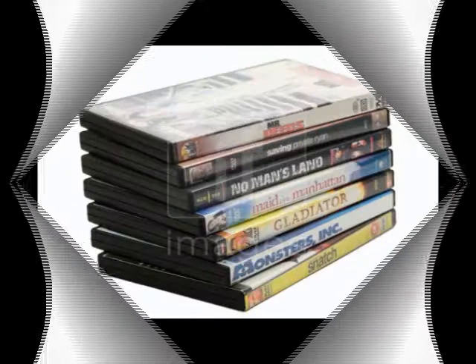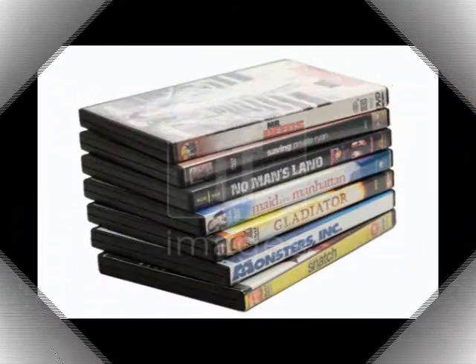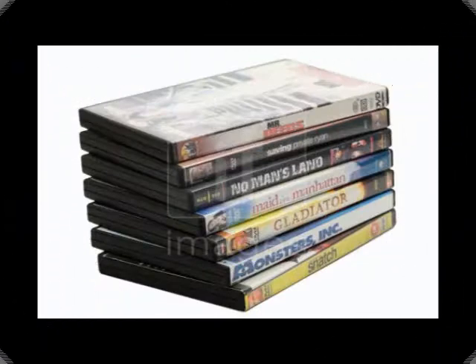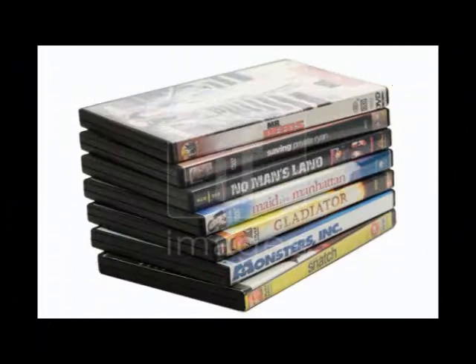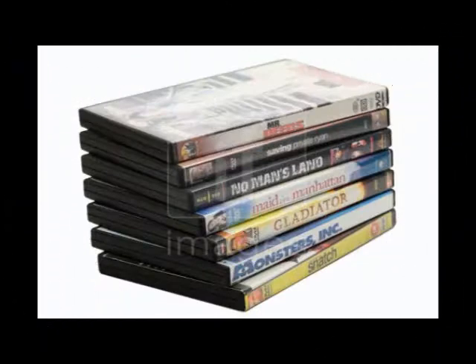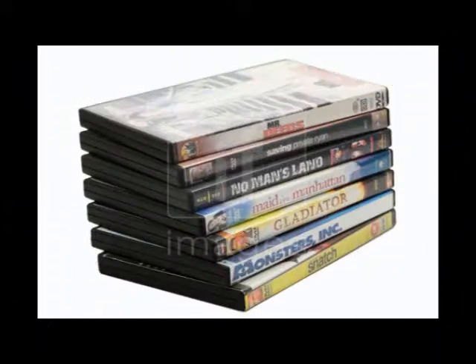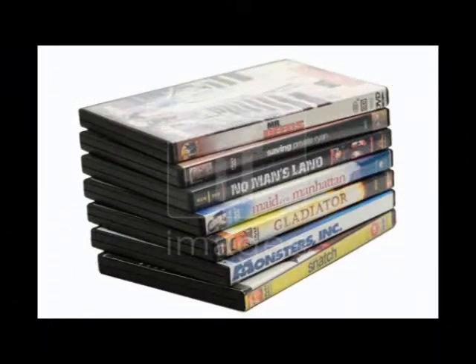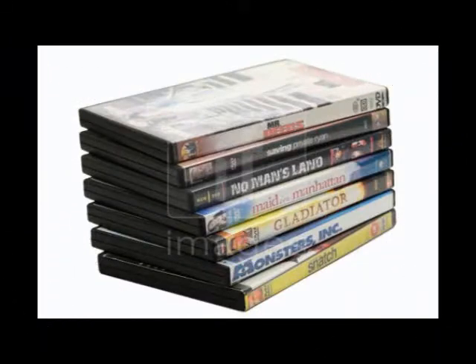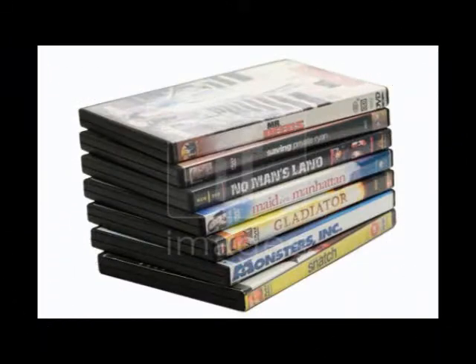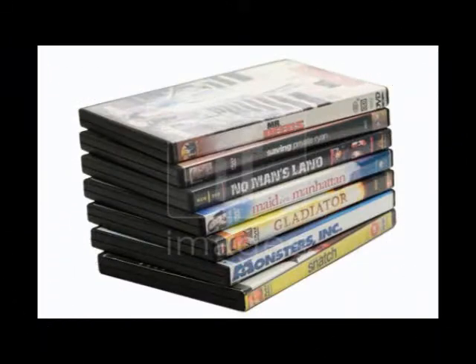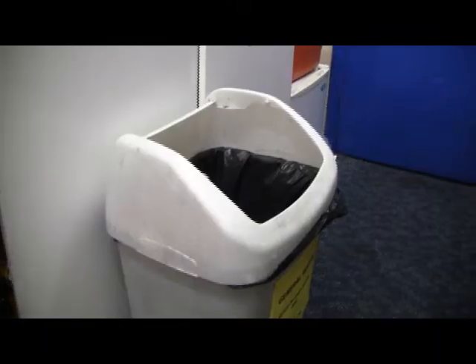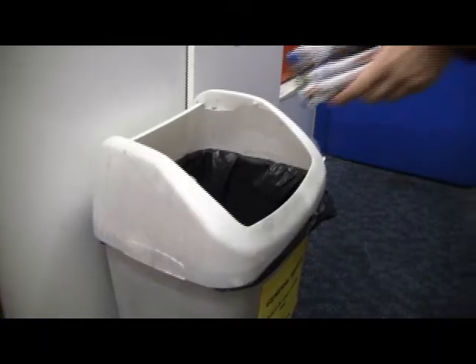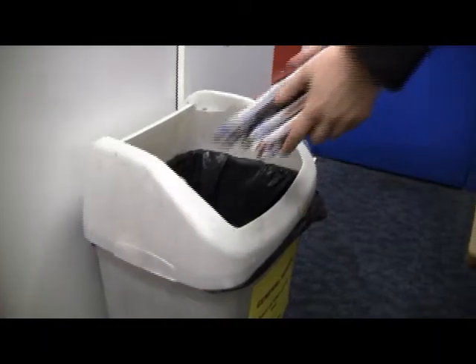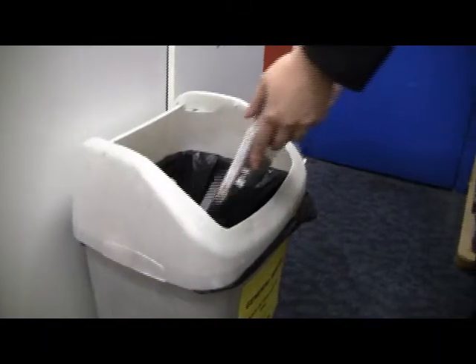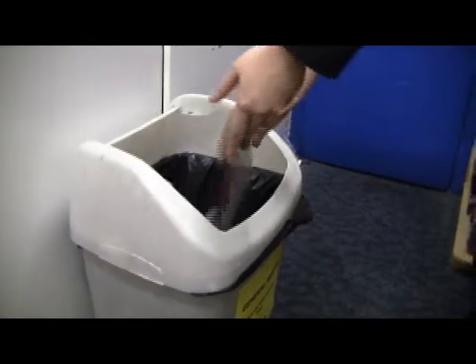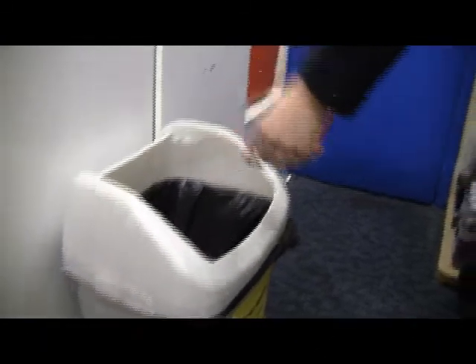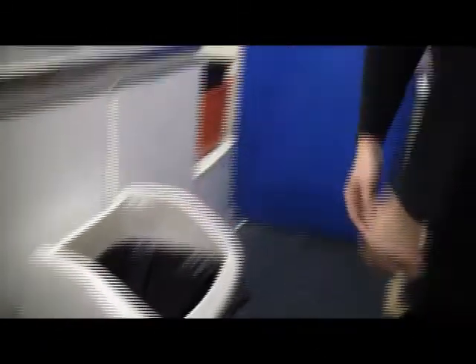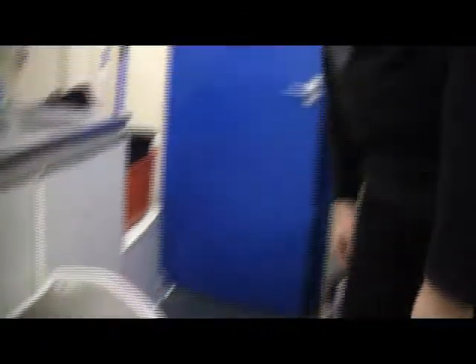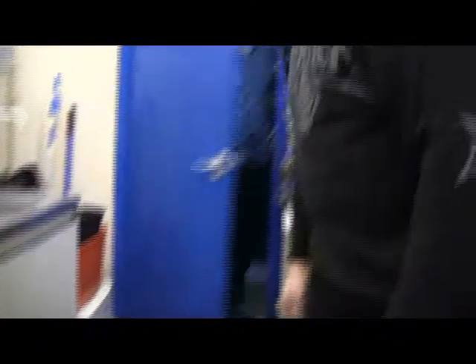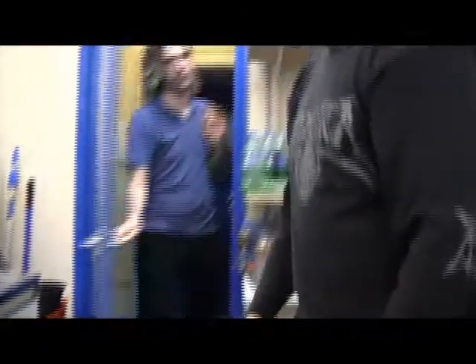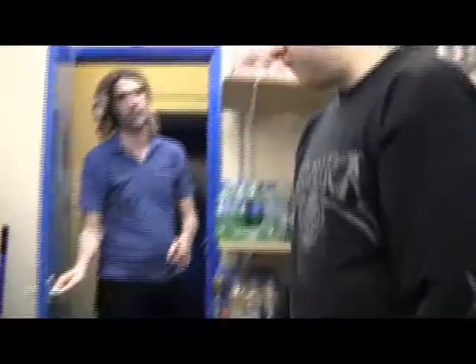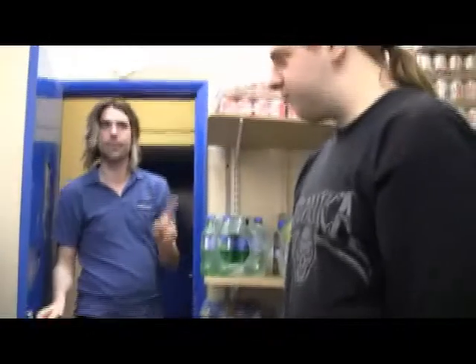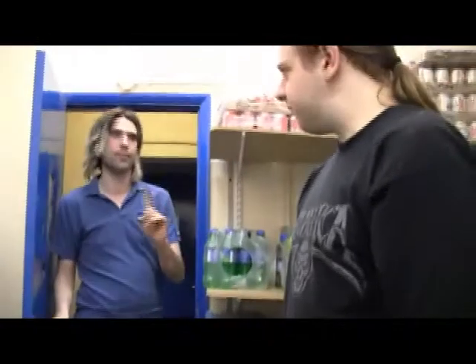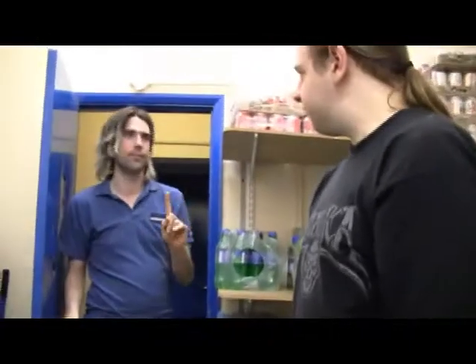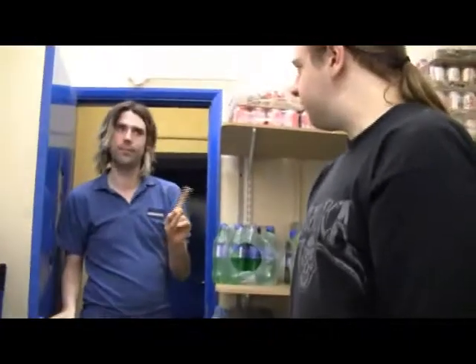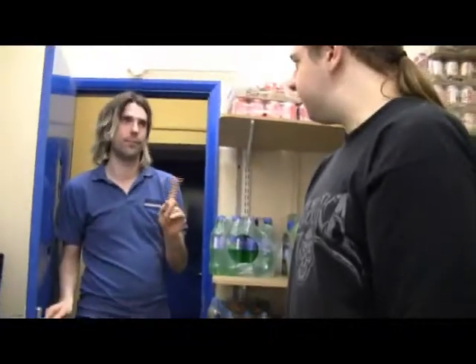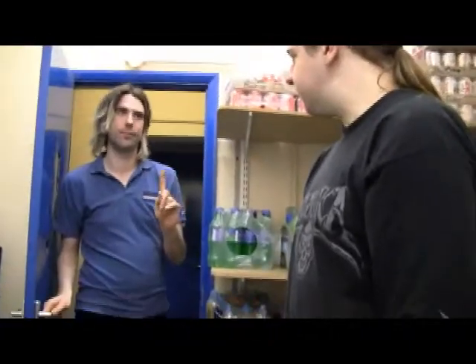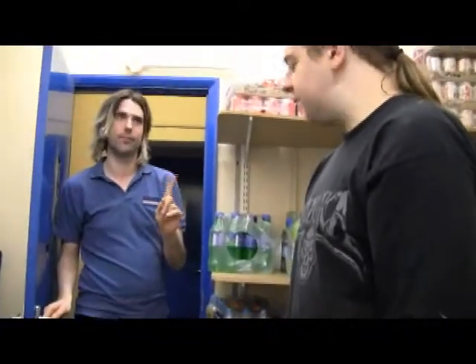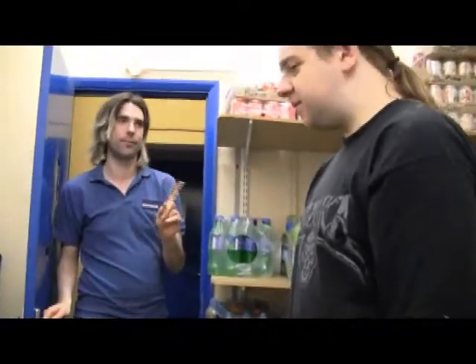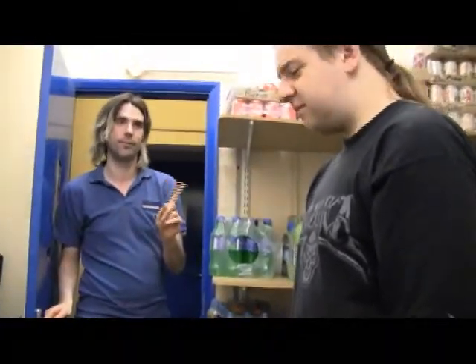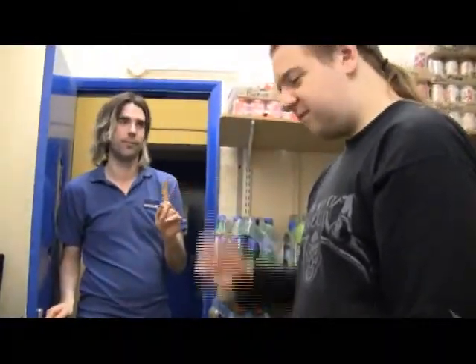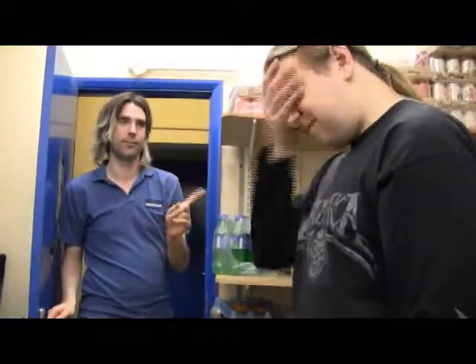Remember, Blu-ray players can also play DVDs, improving the picture quality as well, which is great for our customers because there is no need to throw away their old films.